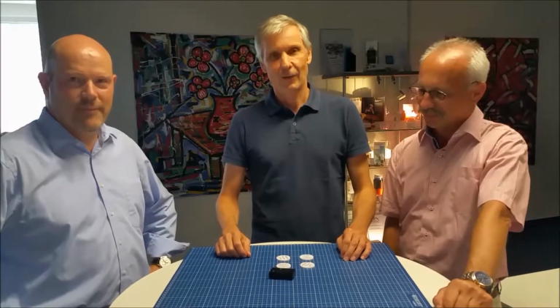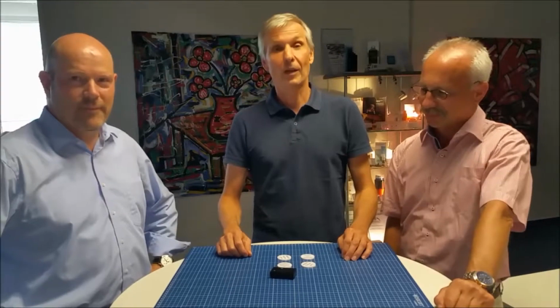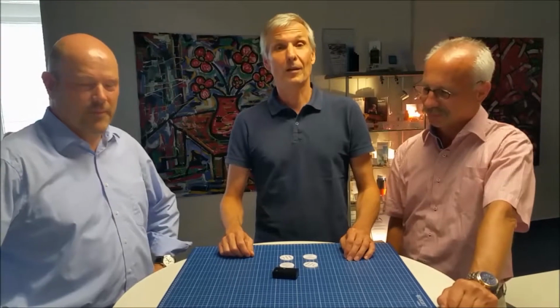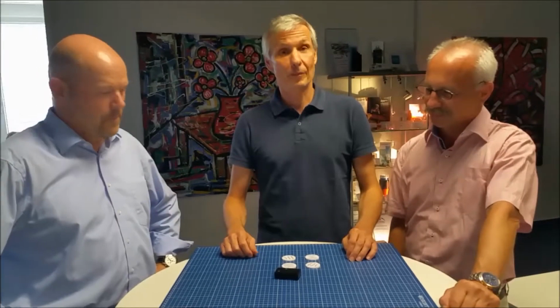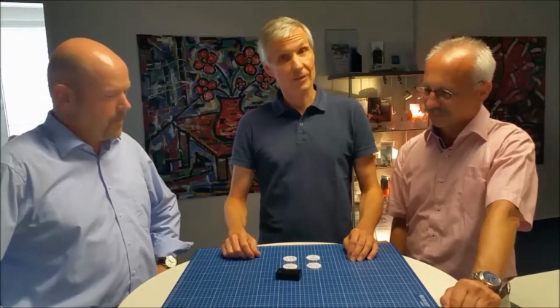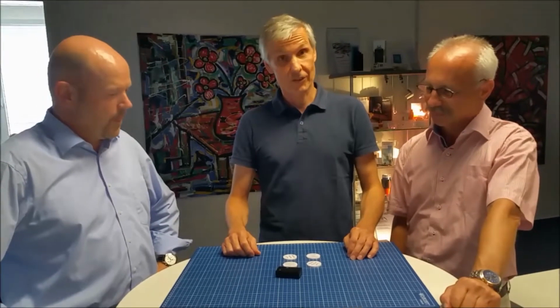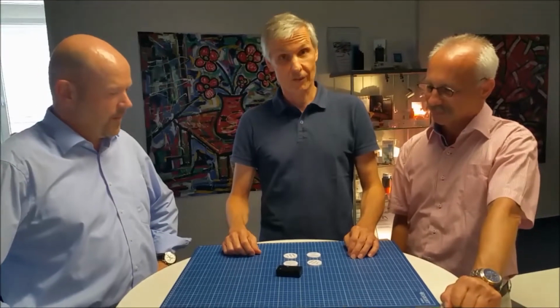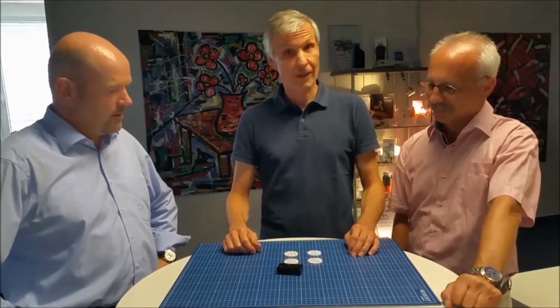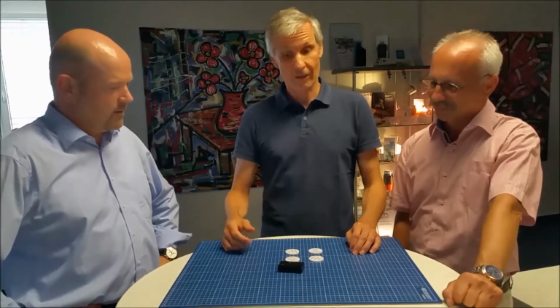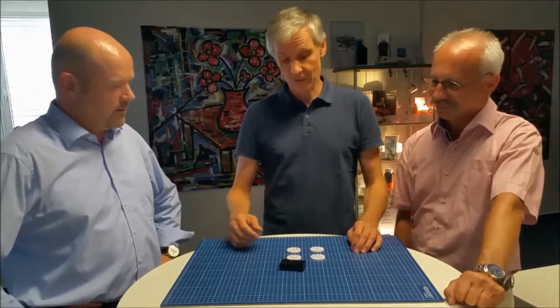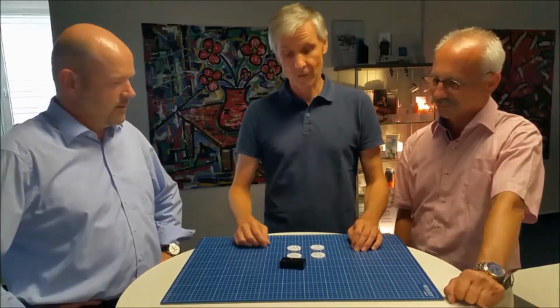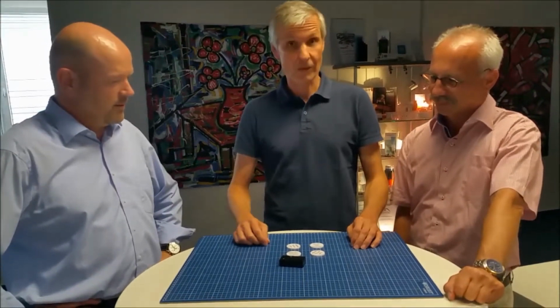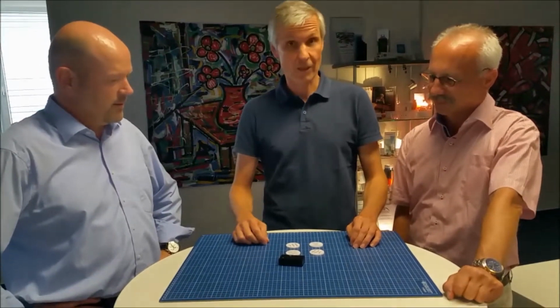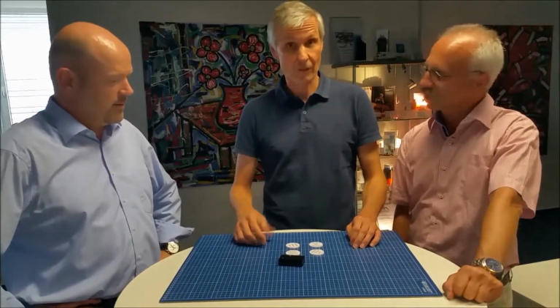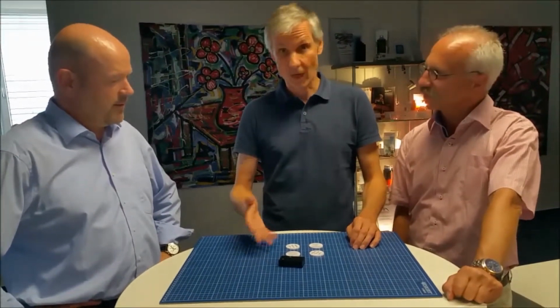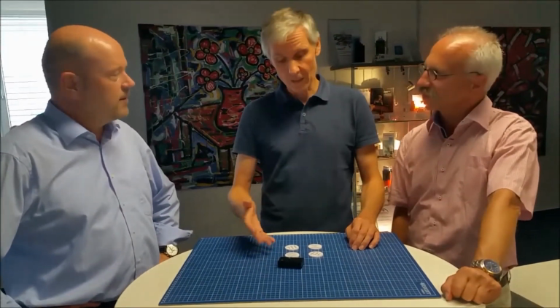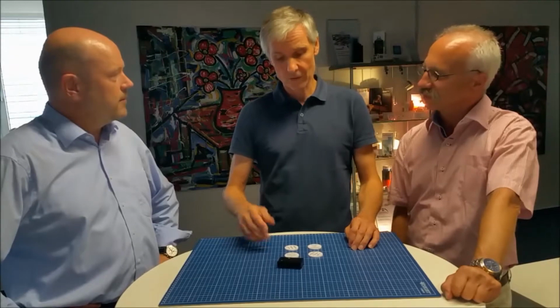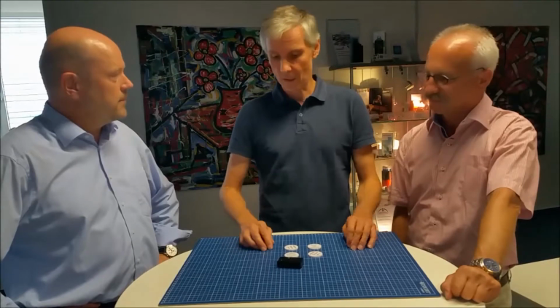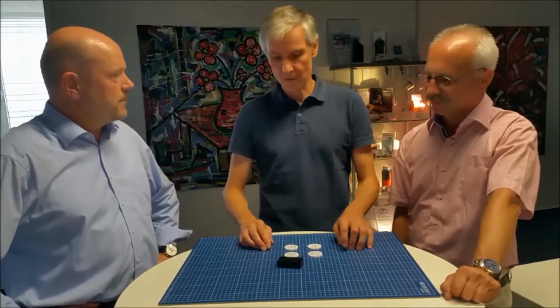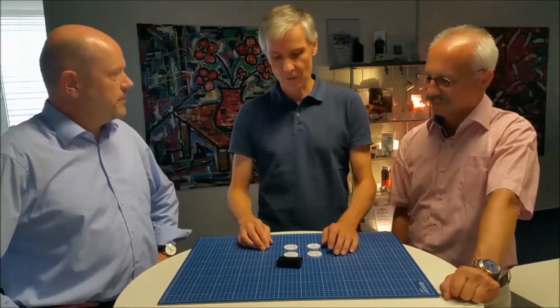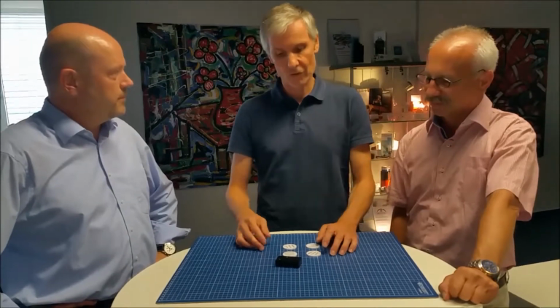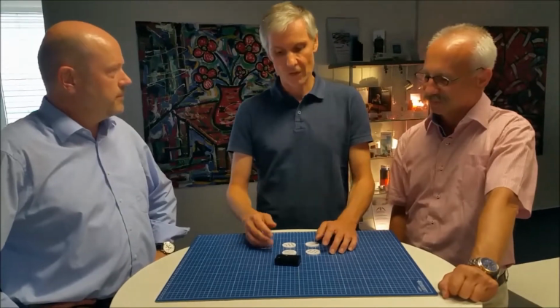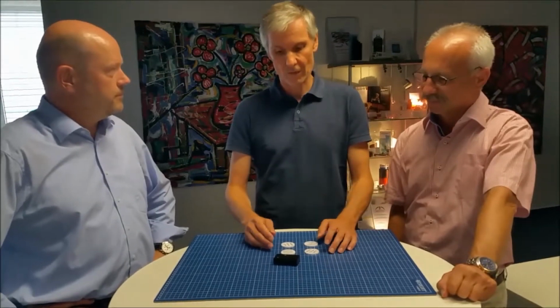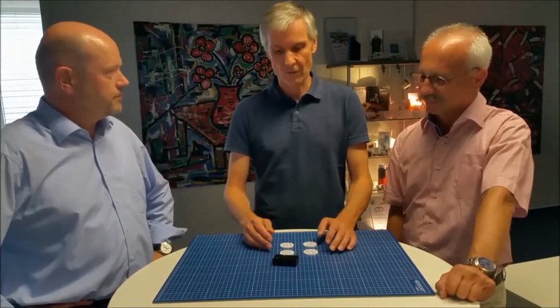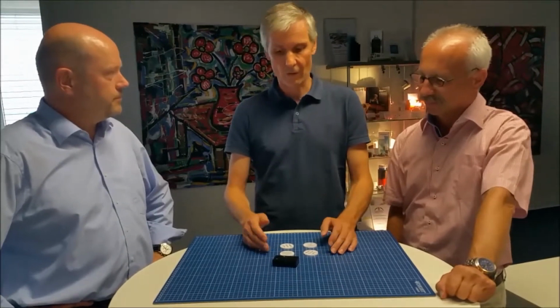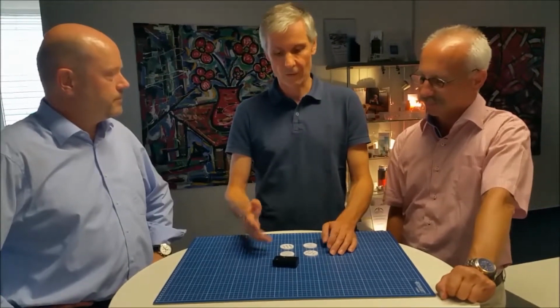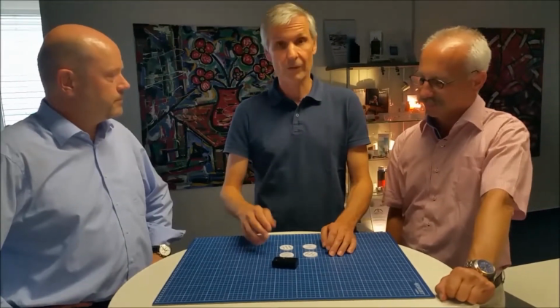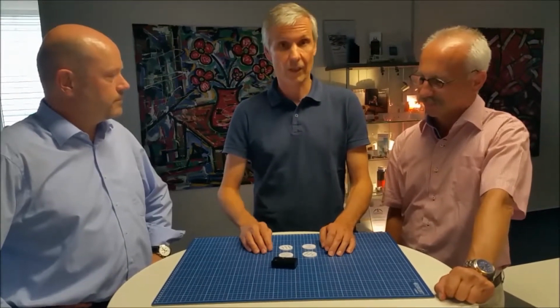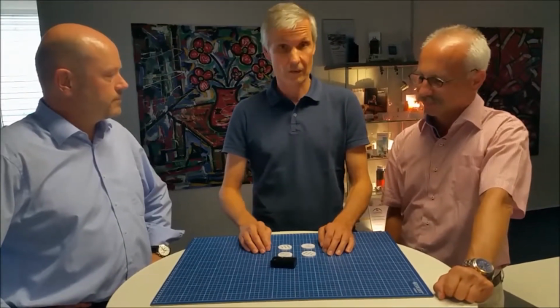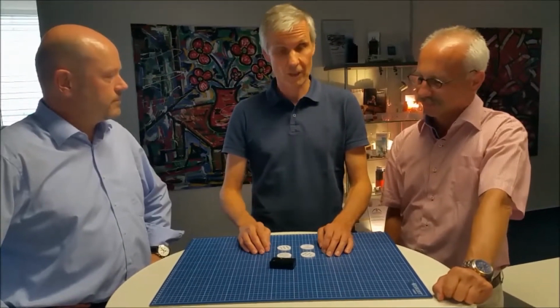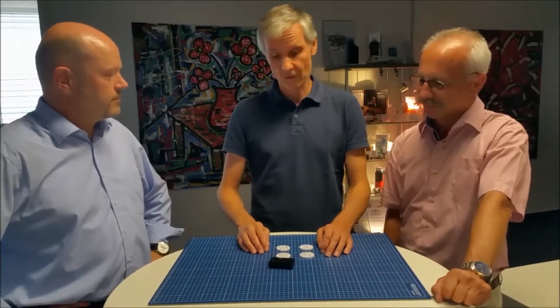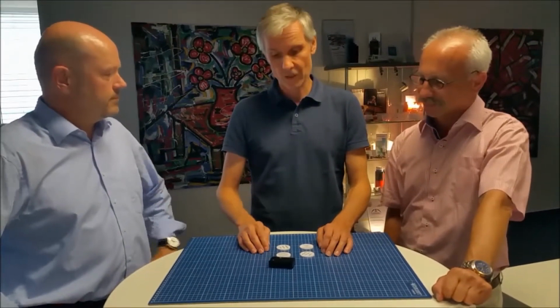Welcome at PolySecure. My name is Jochen Mösslein. We are here today to demonstrate our new detector technology.